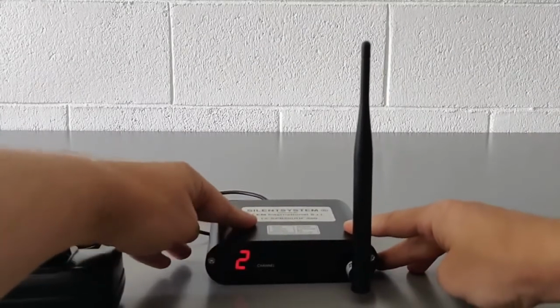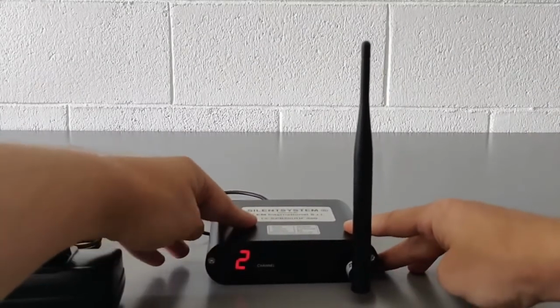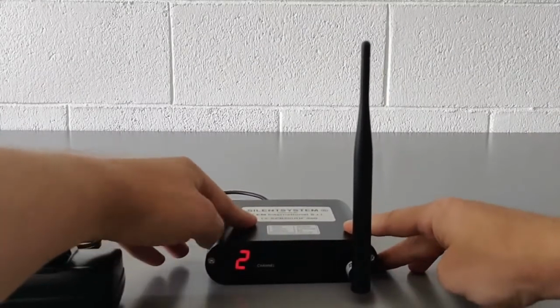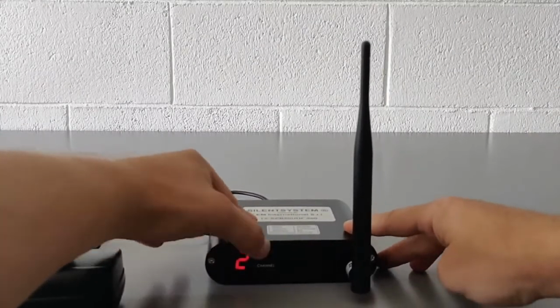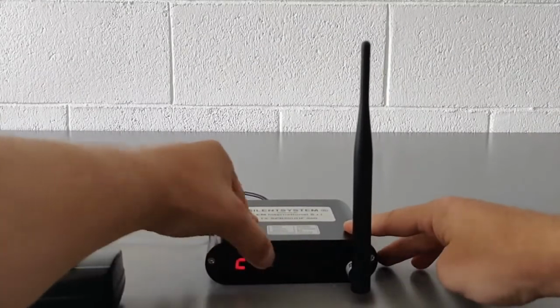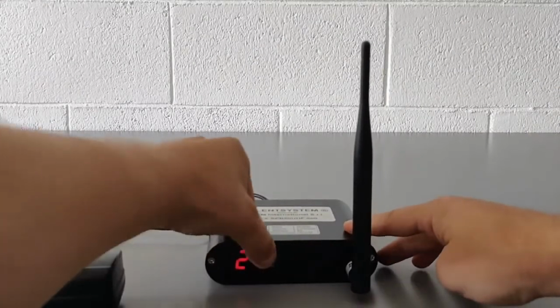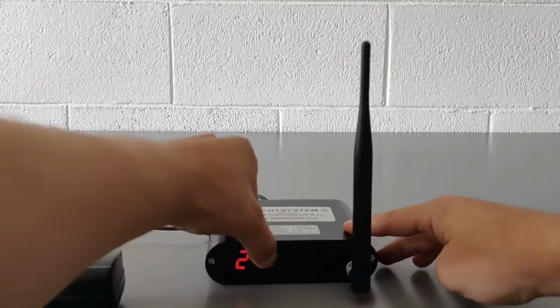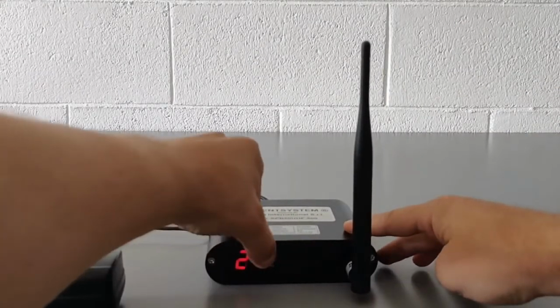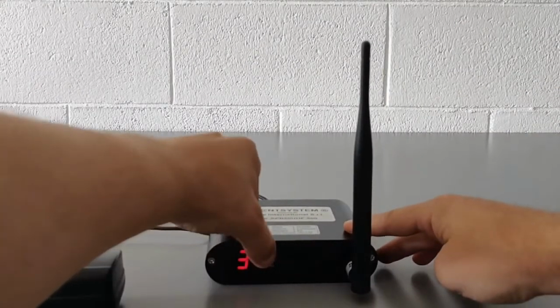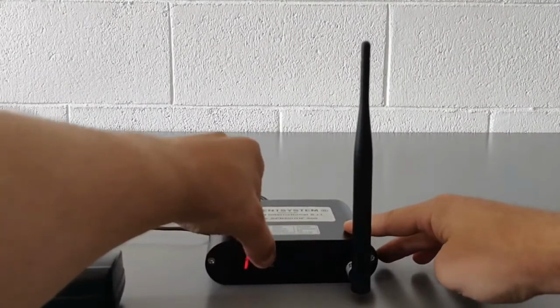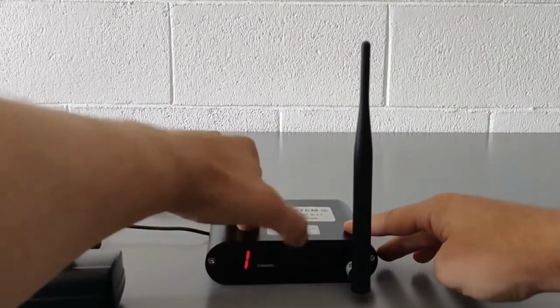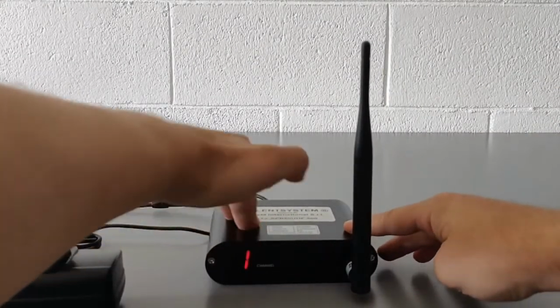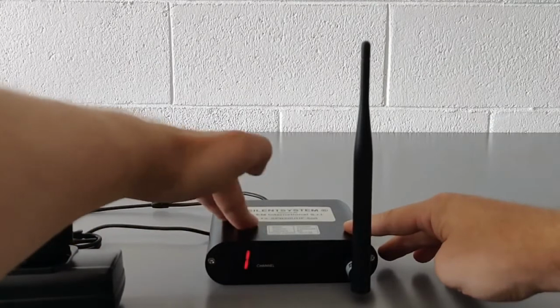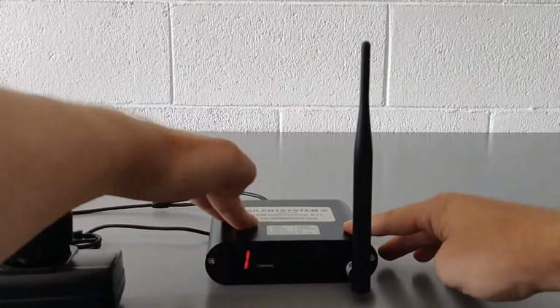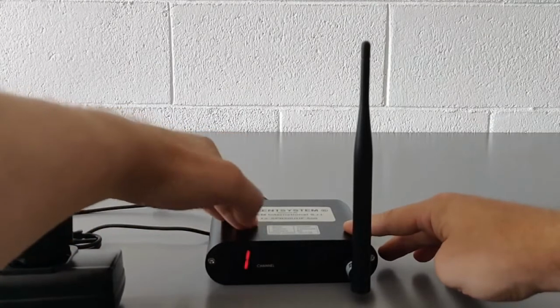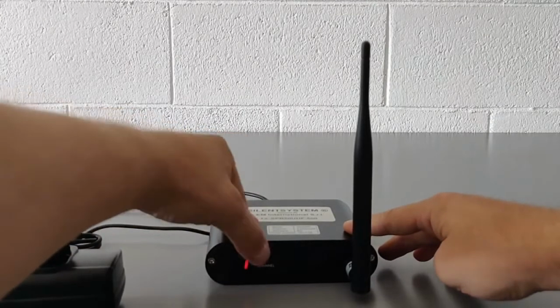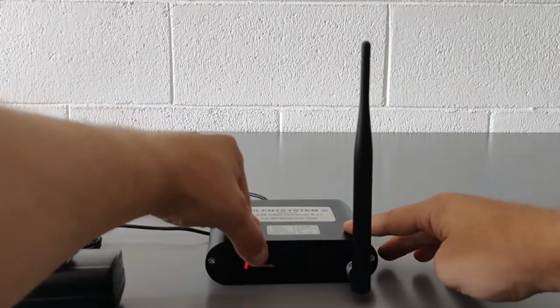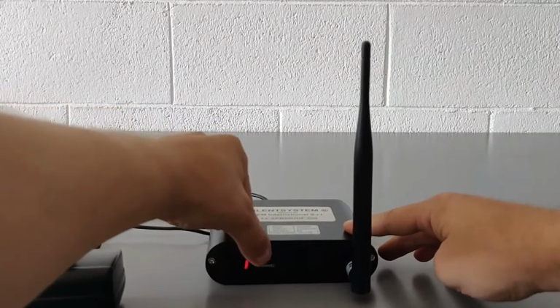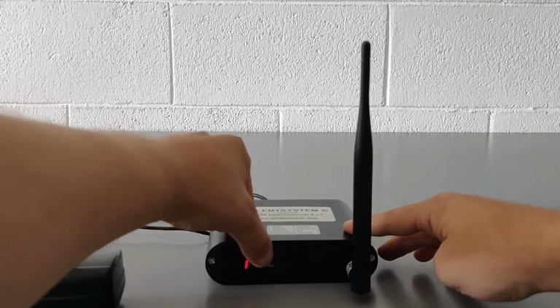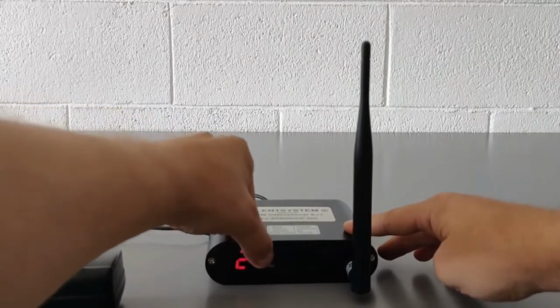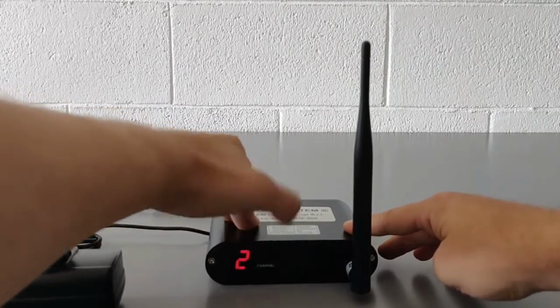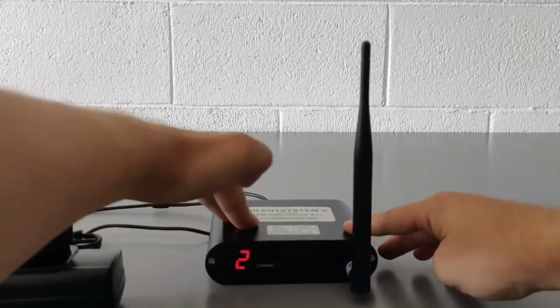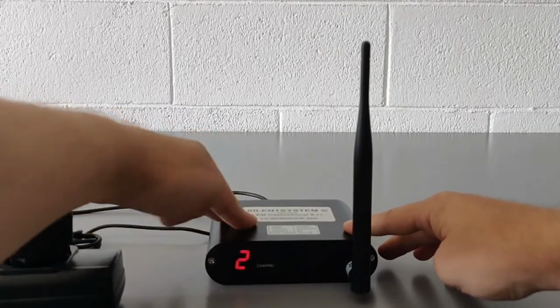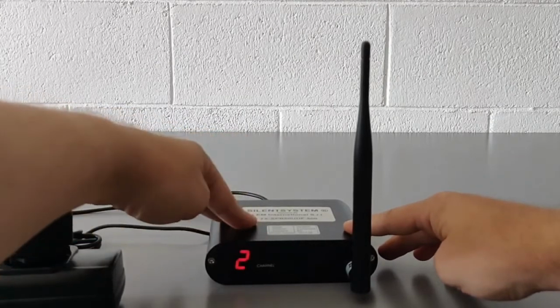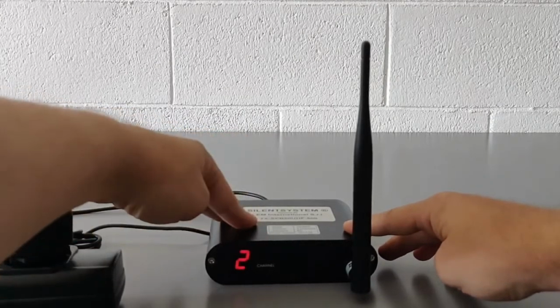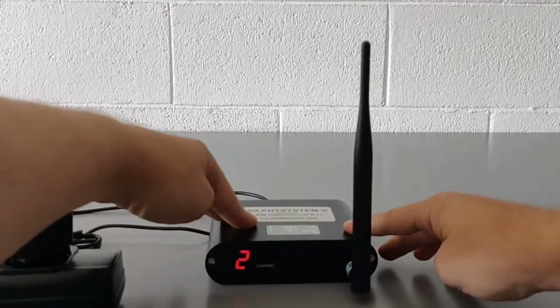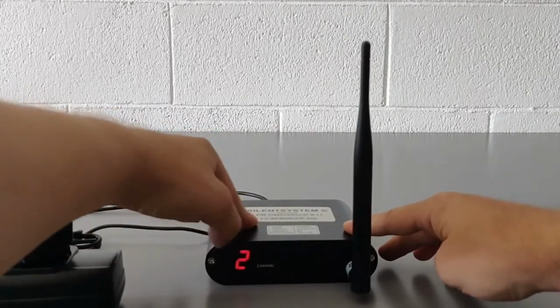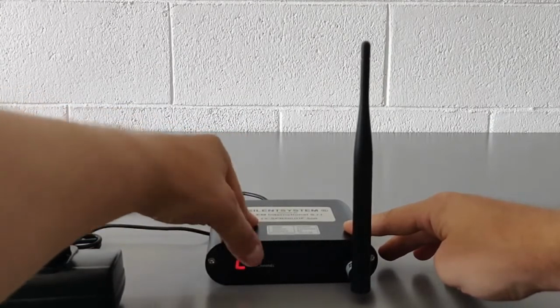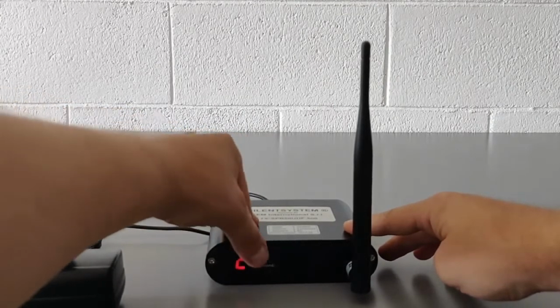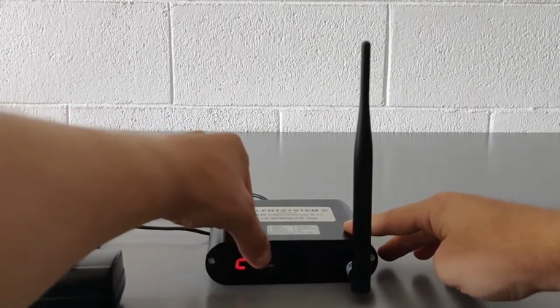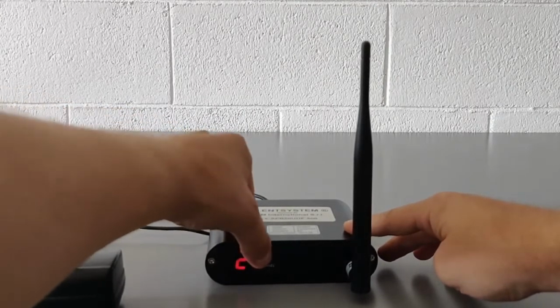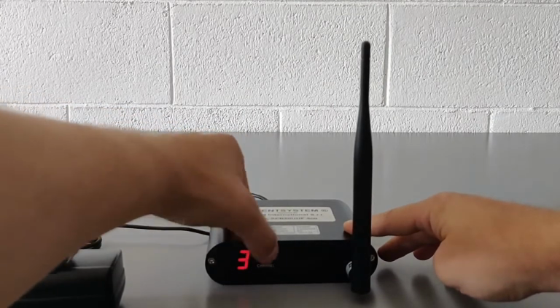the channel selection button — one, two, or three.